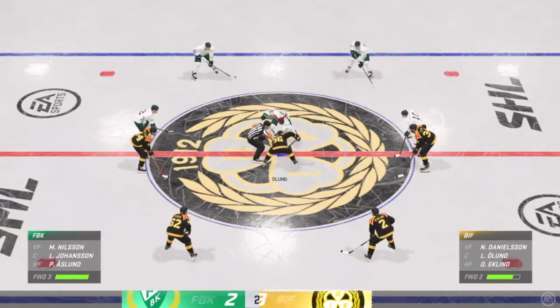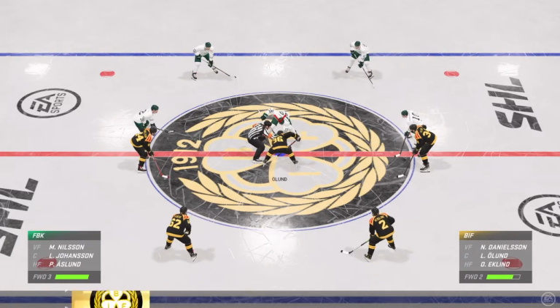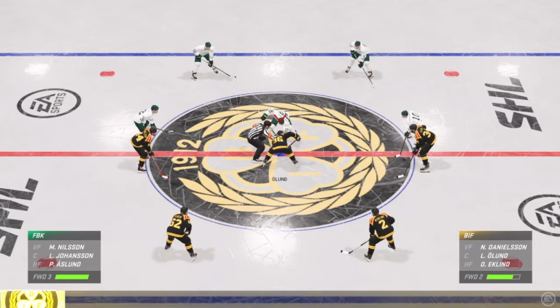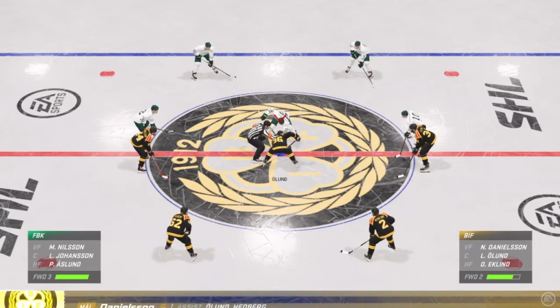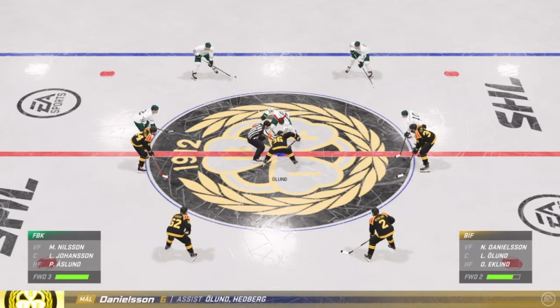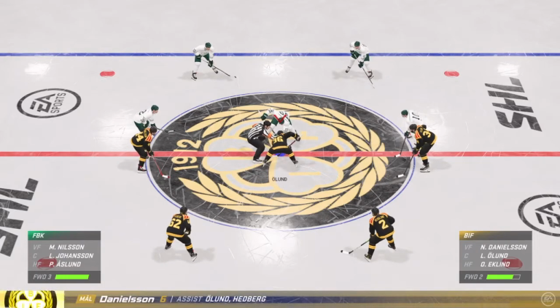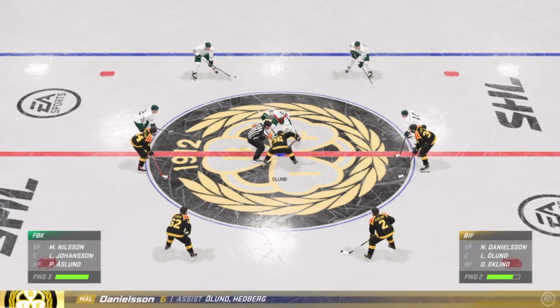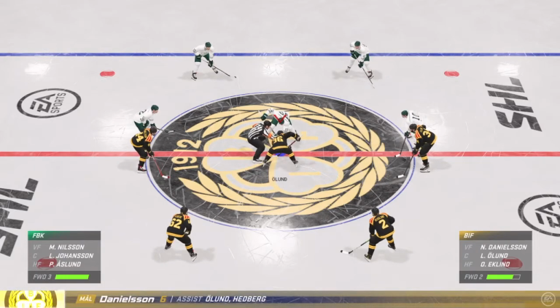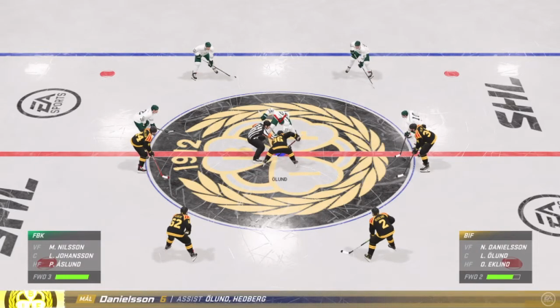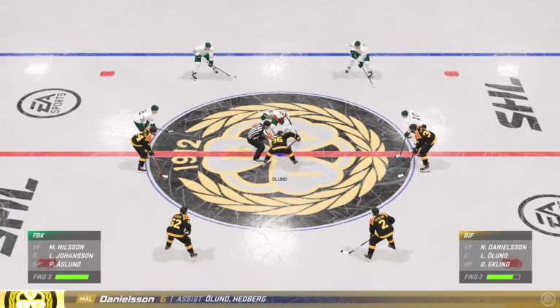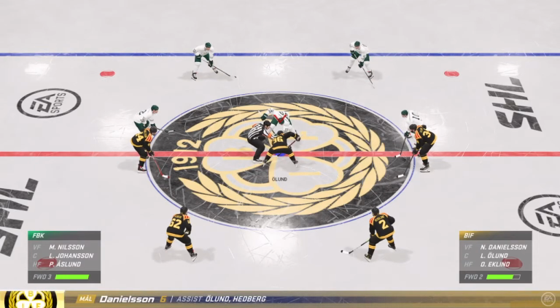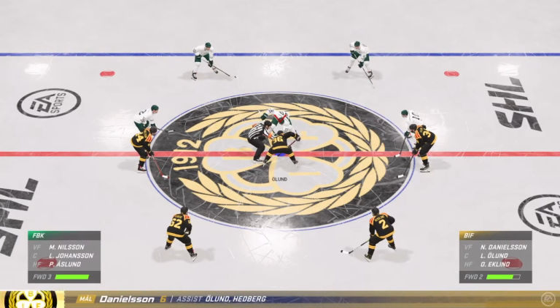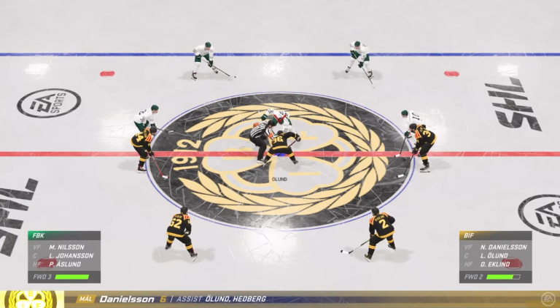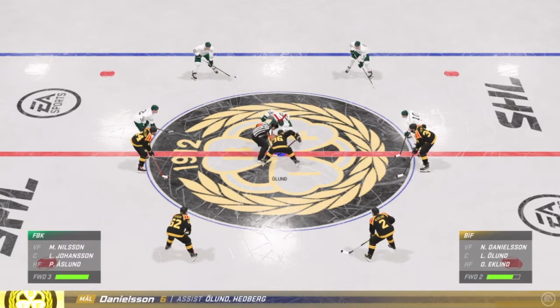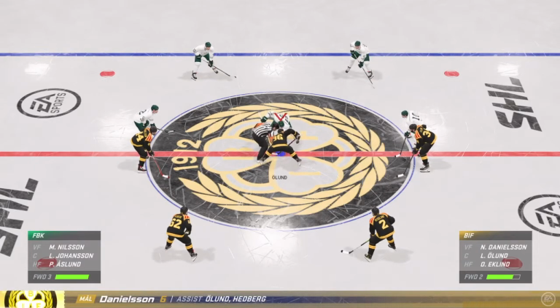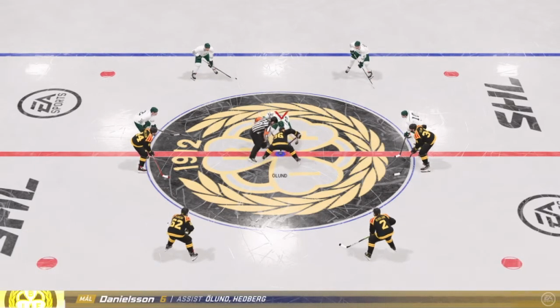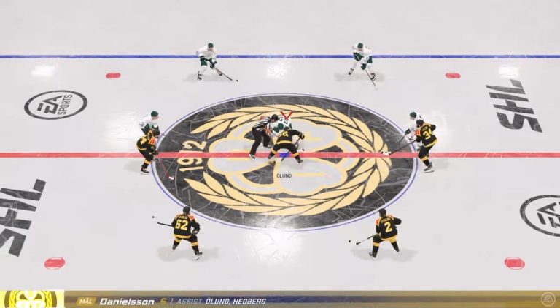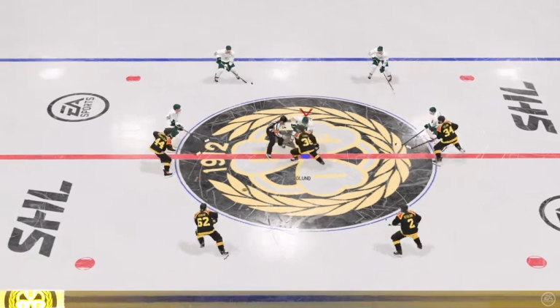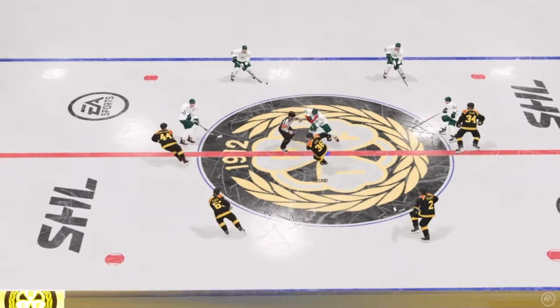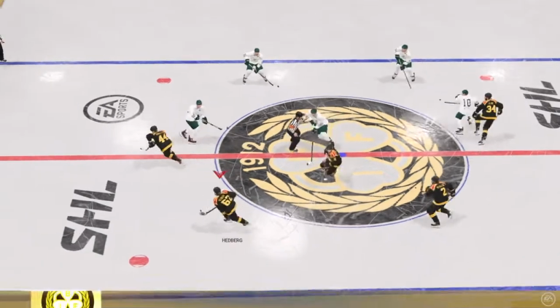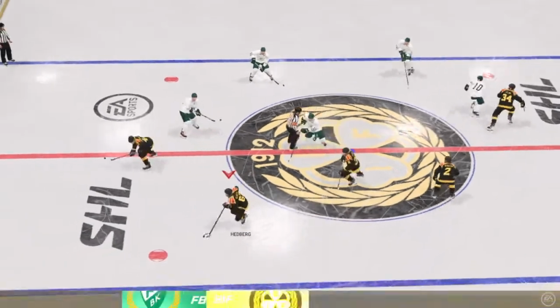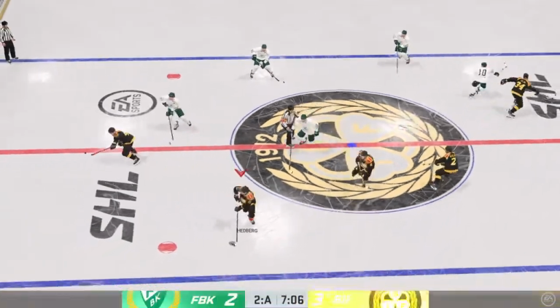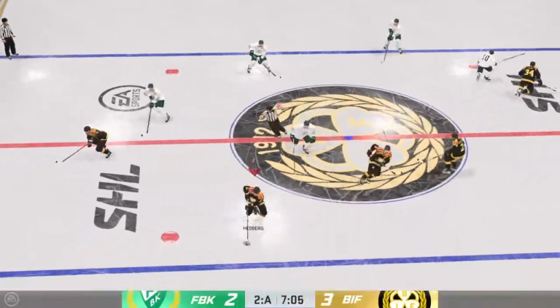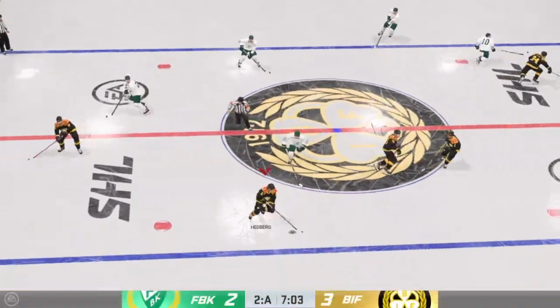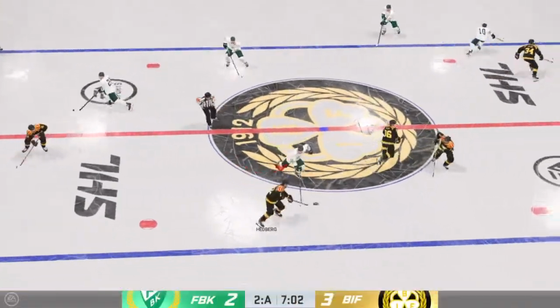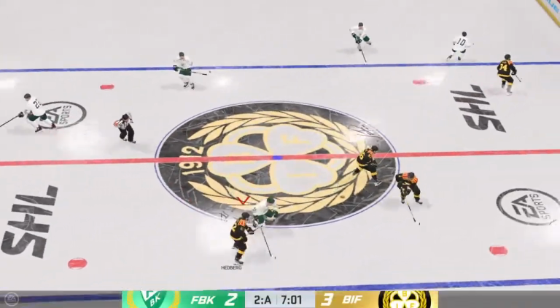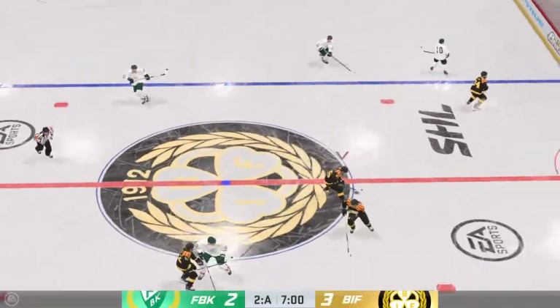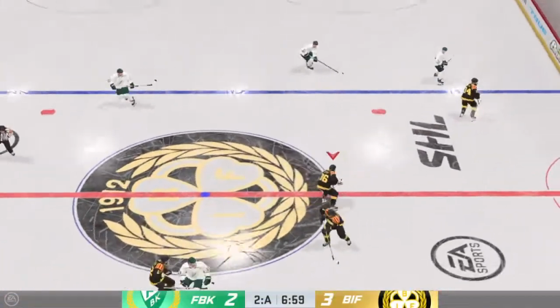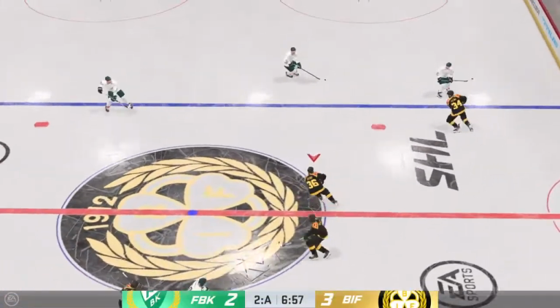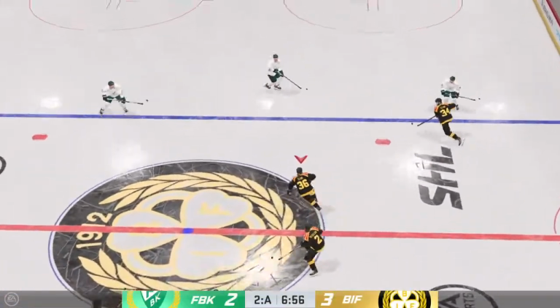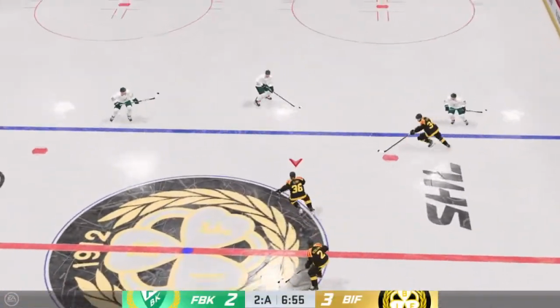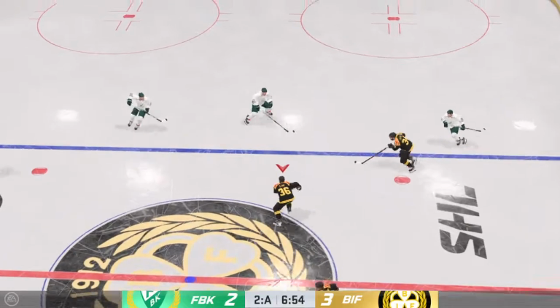Both teams are set. They're ready to drop the puck. Face-off here in the neutral zone, and we are back underway.